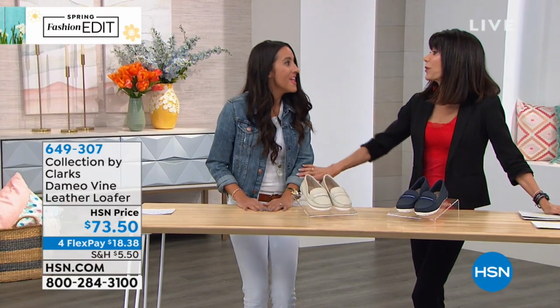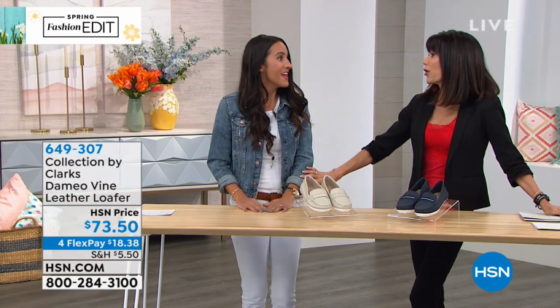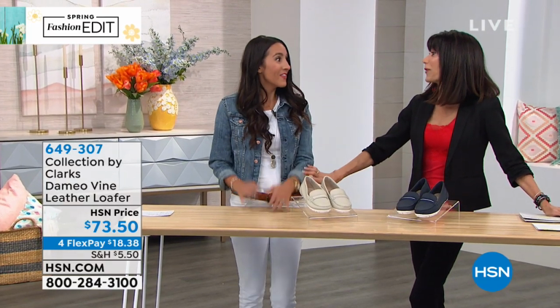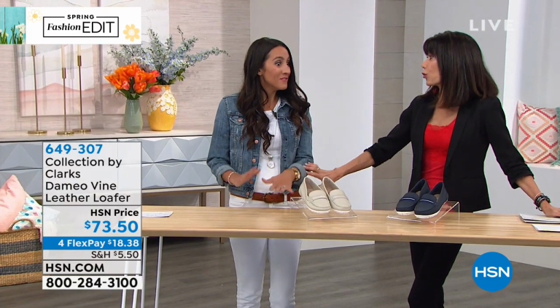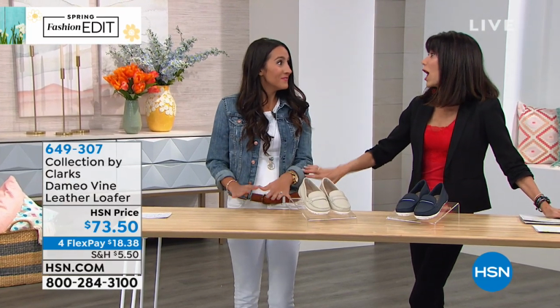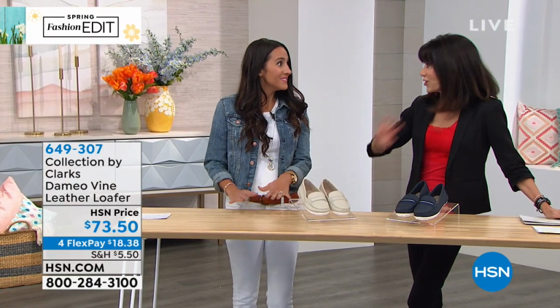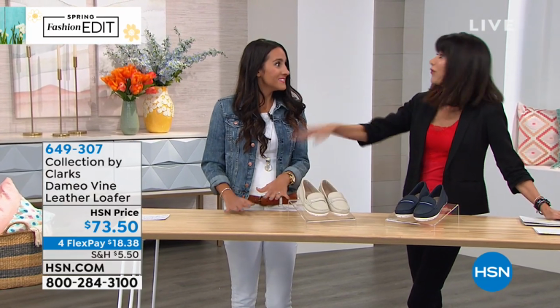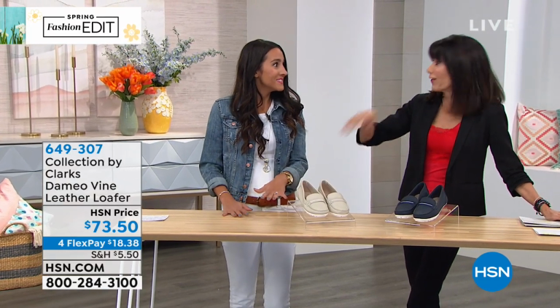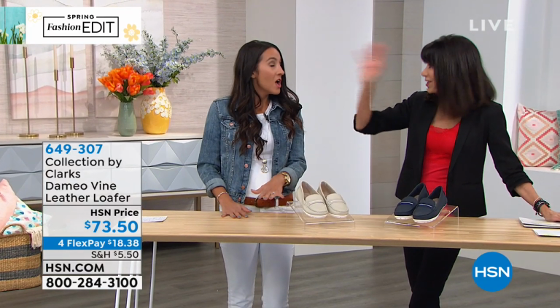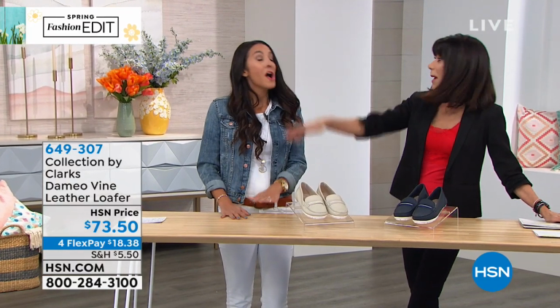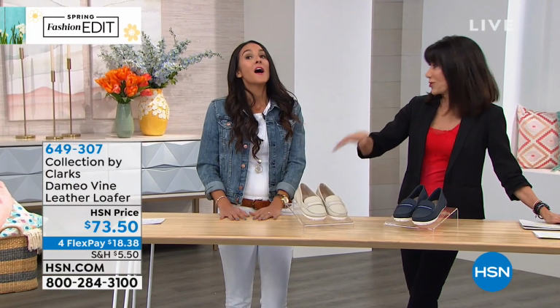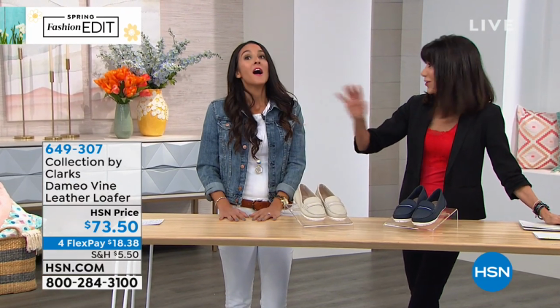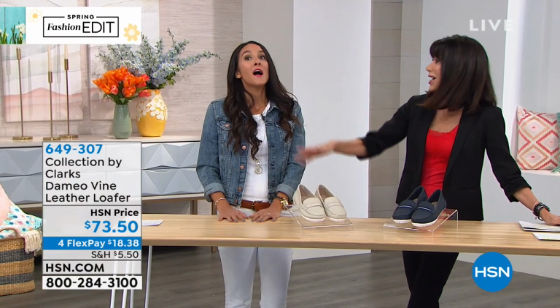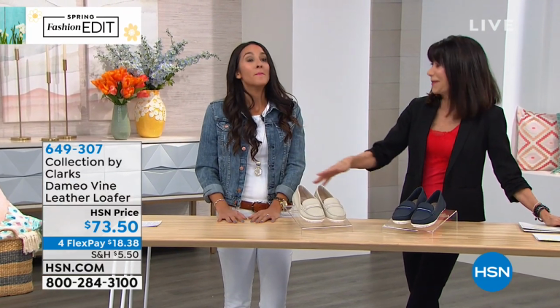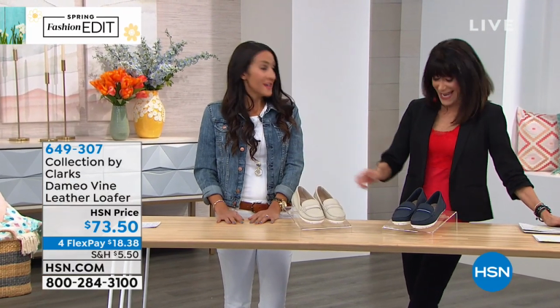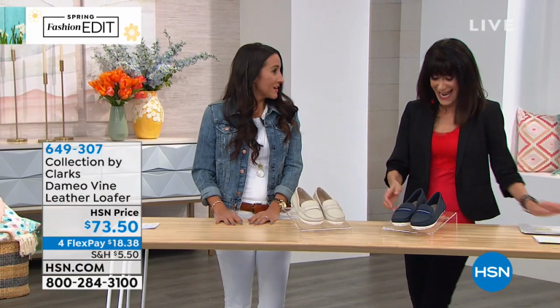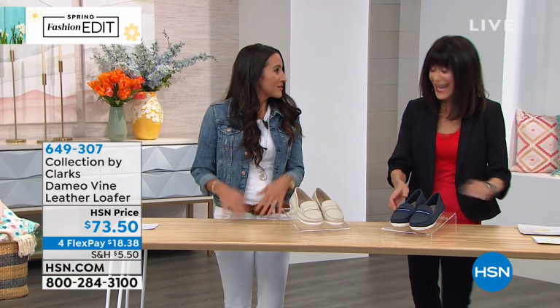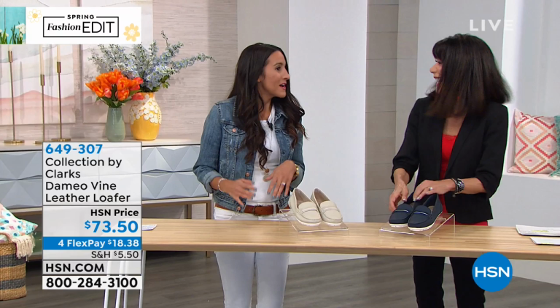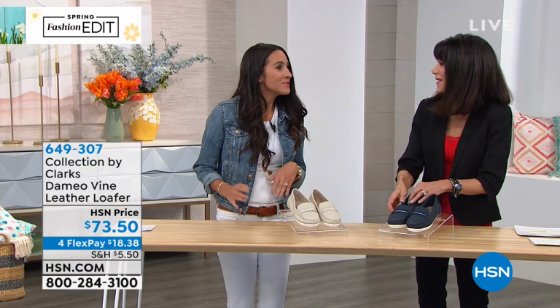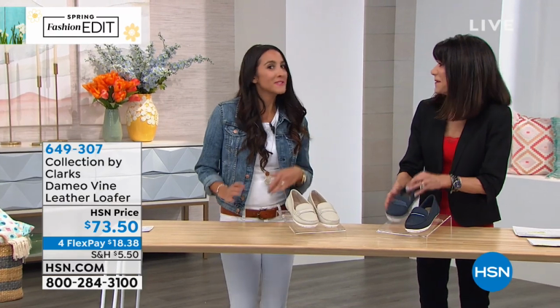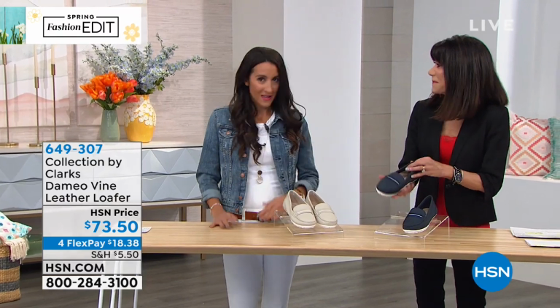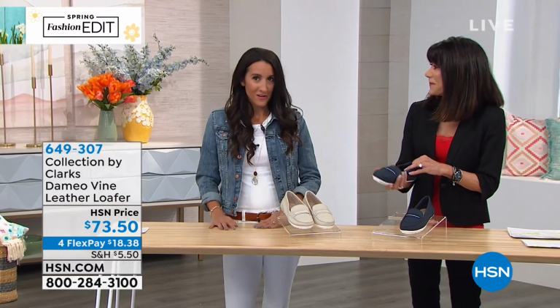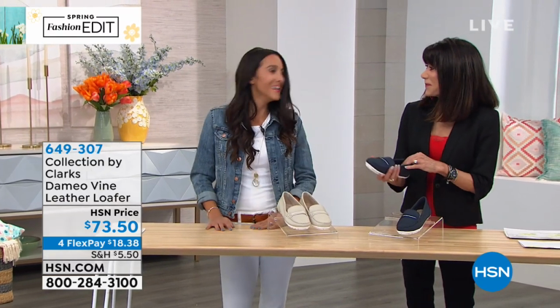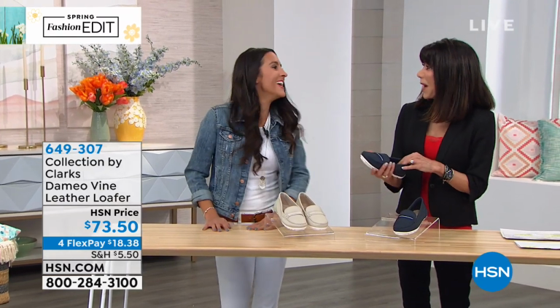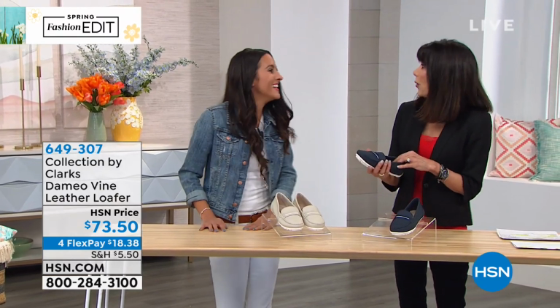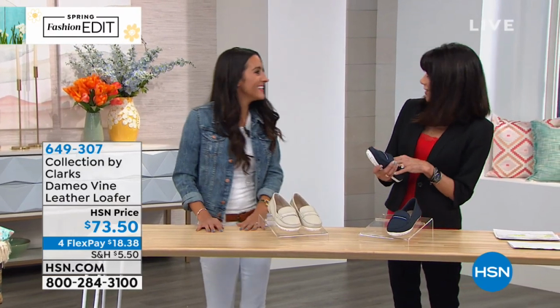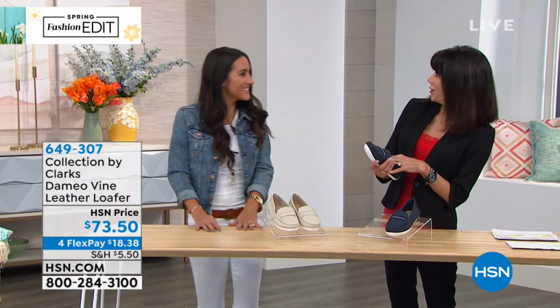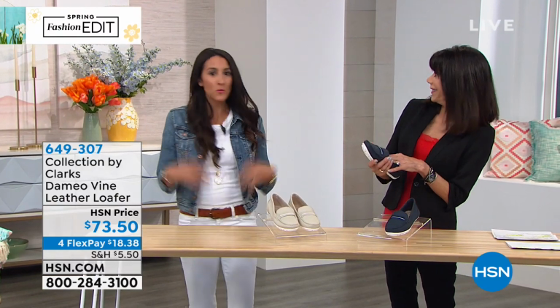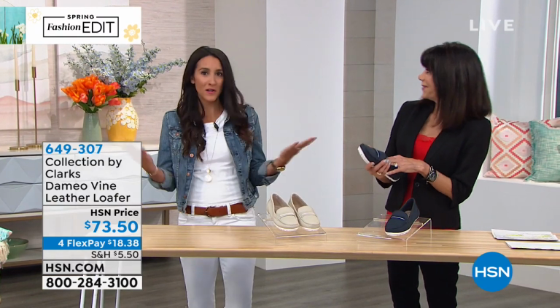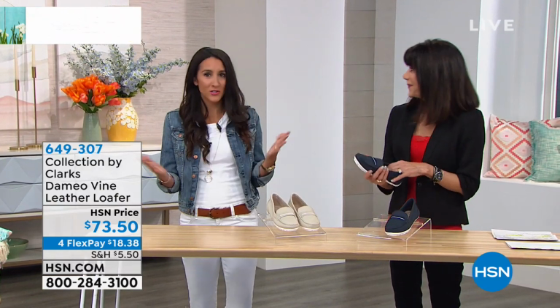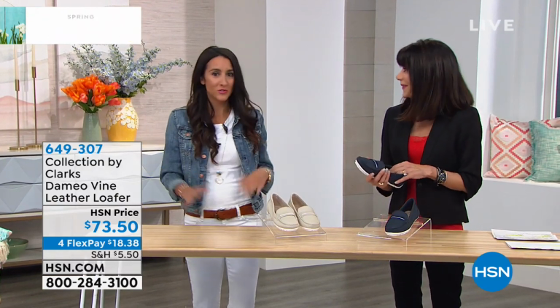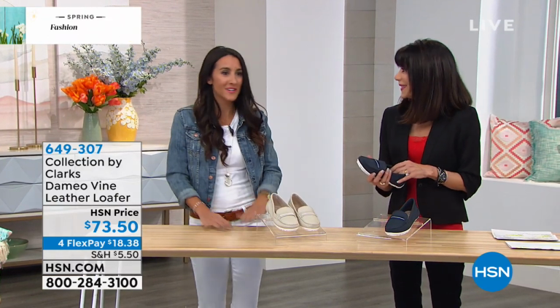I heard about the garage that's full of samples all the time. Their garage smells like leather — it's like walking into a shoe store.